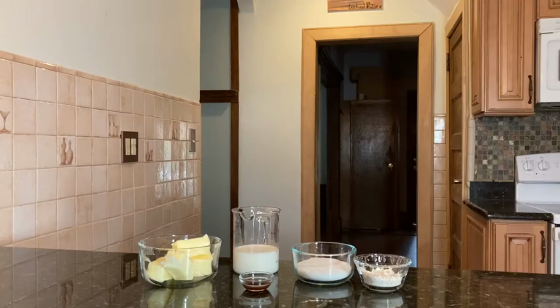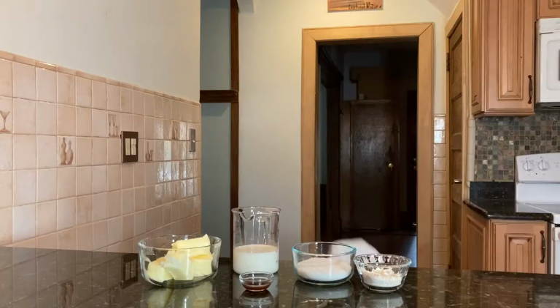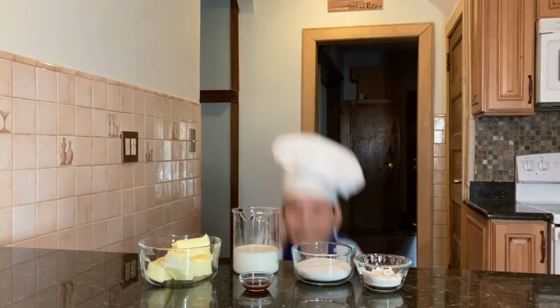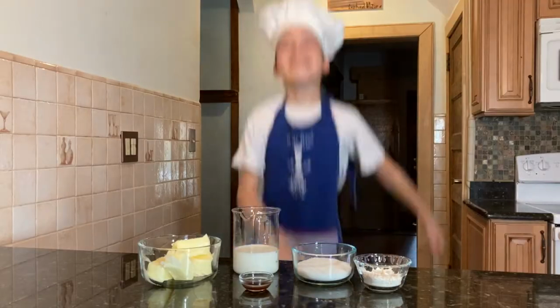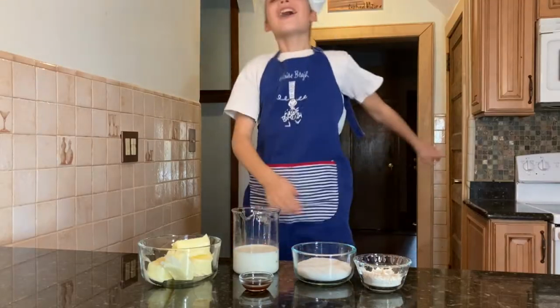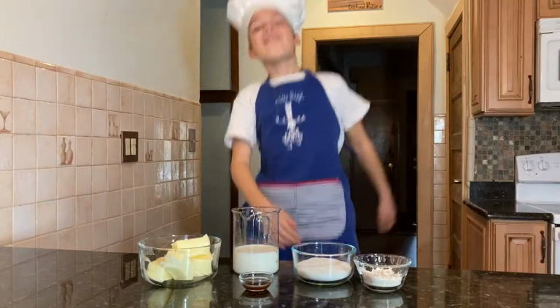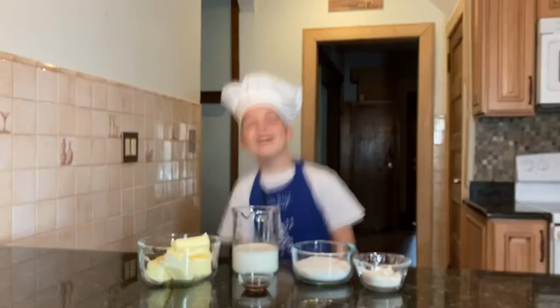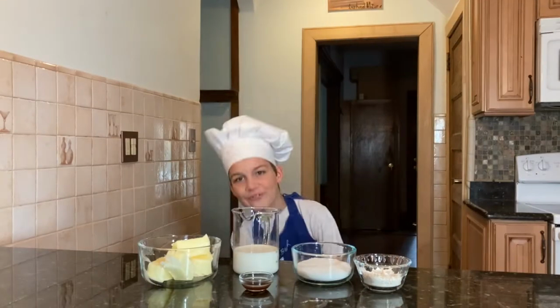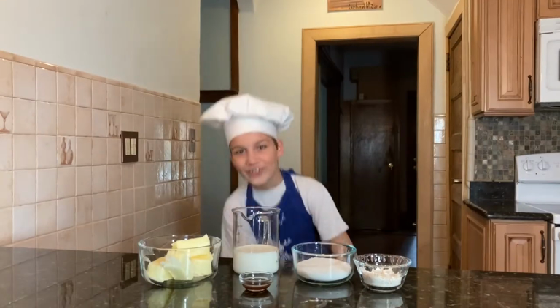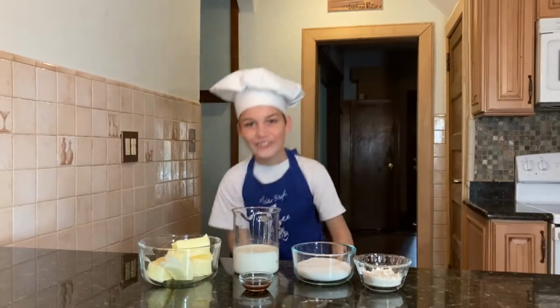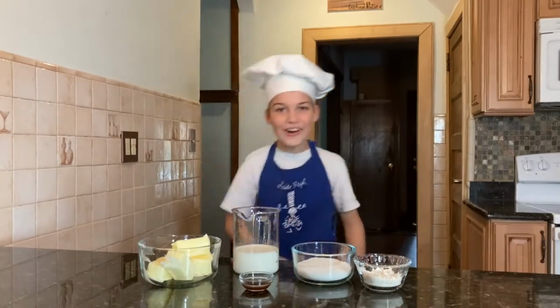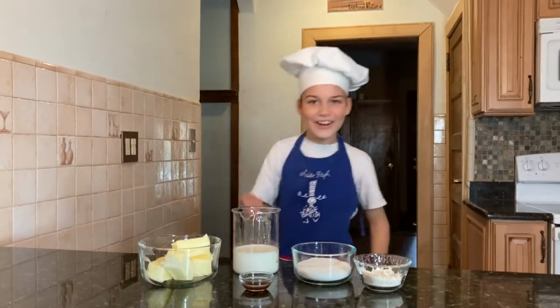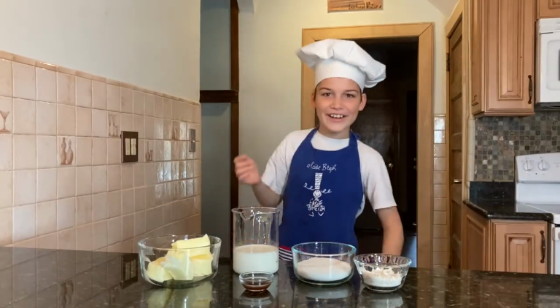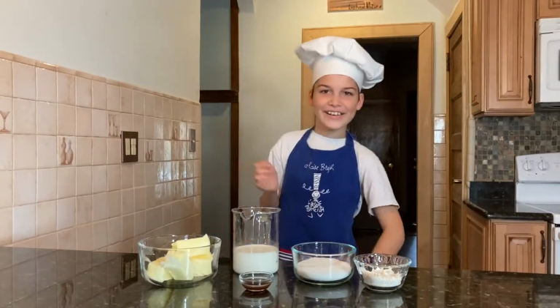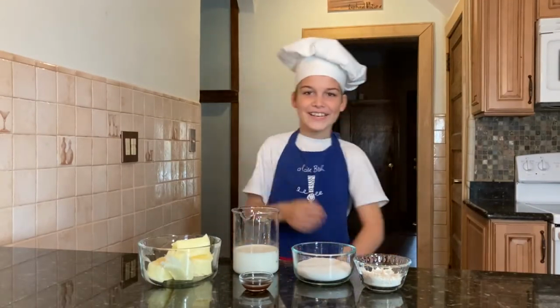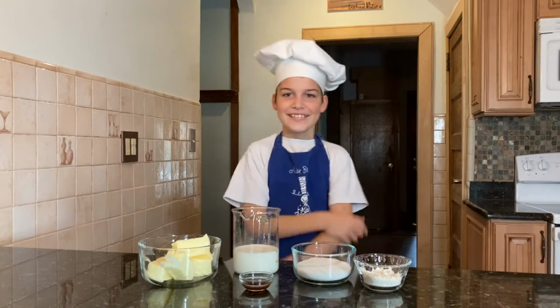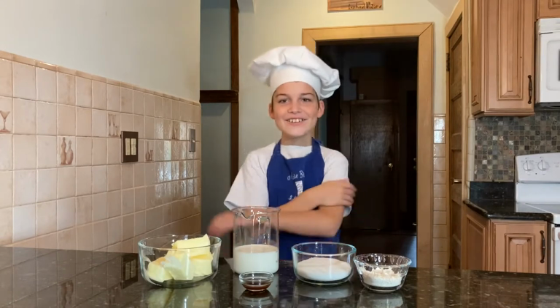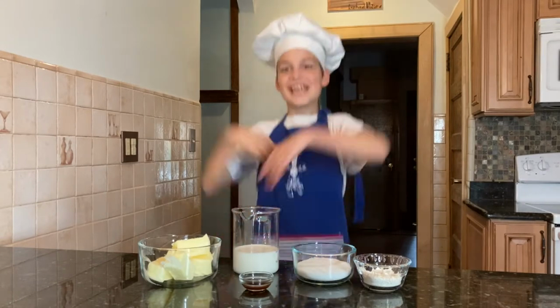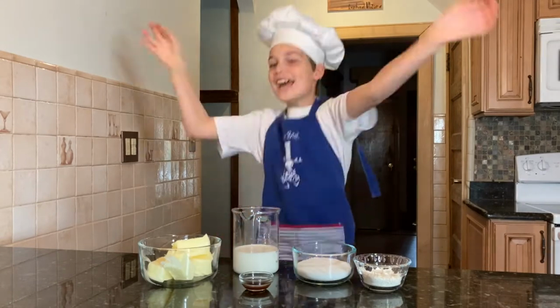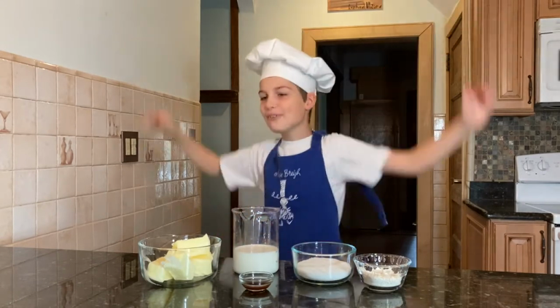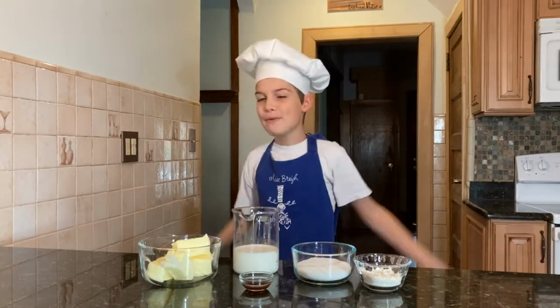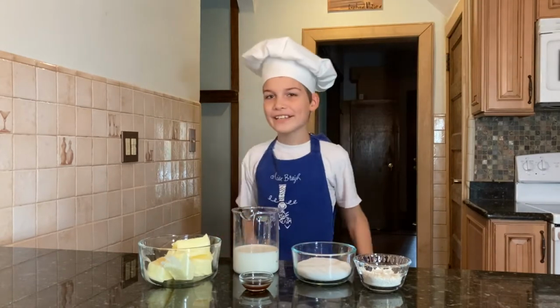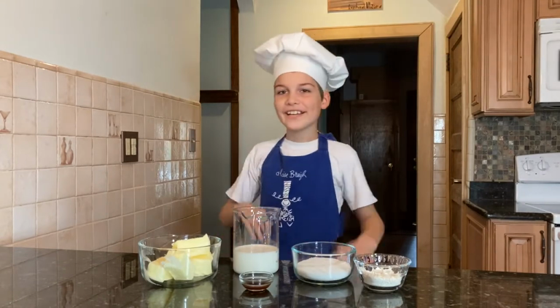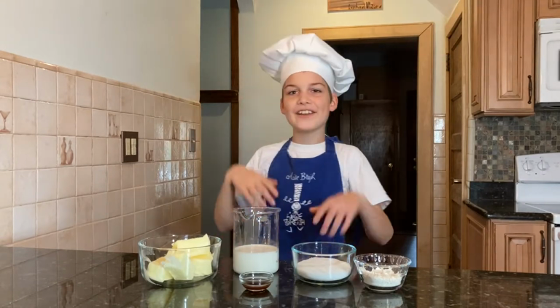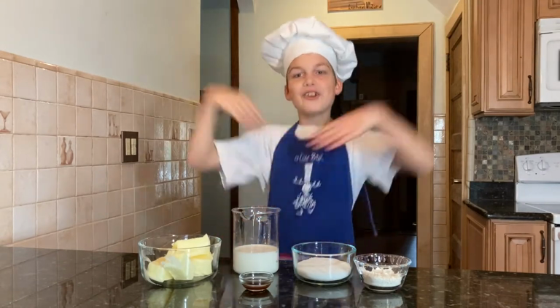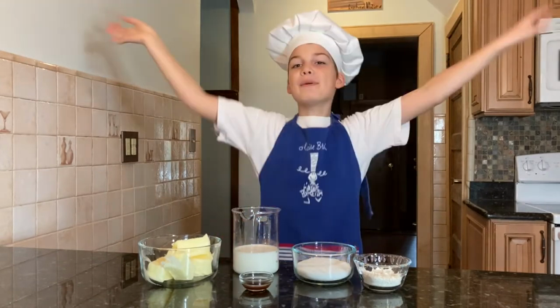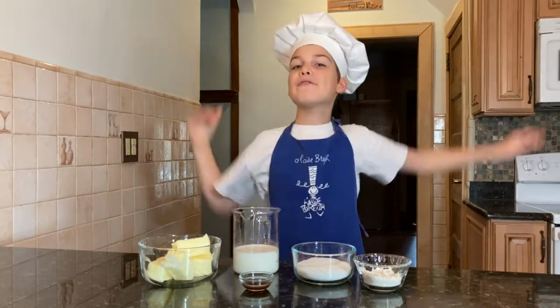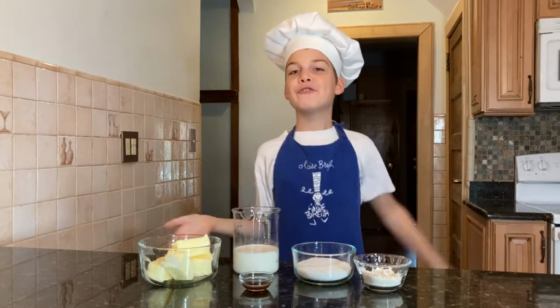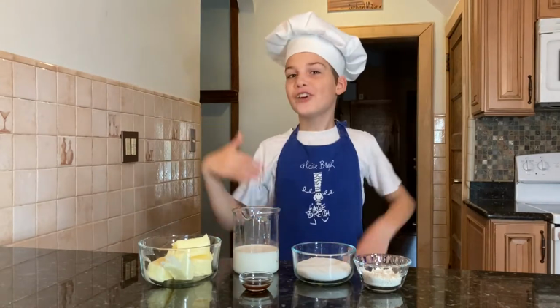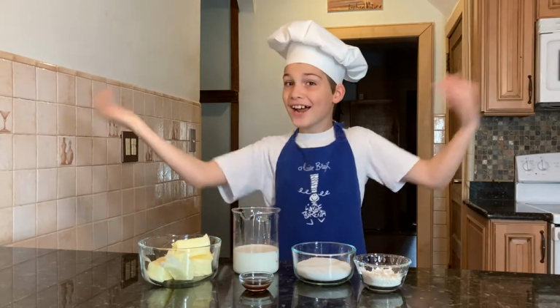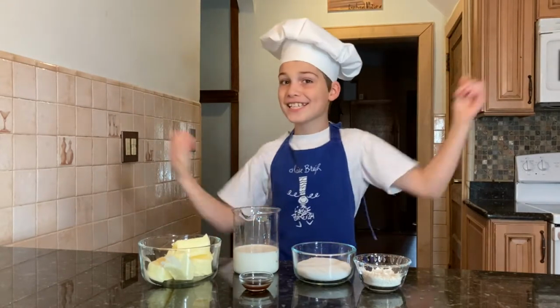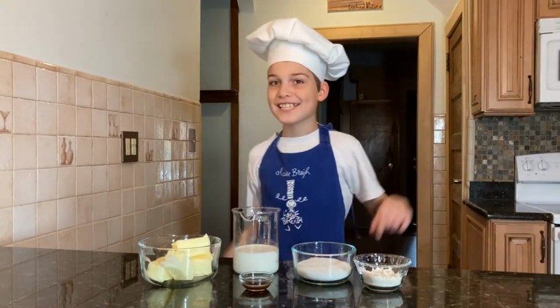Hello everyone! Today we're making an ermine frosting!